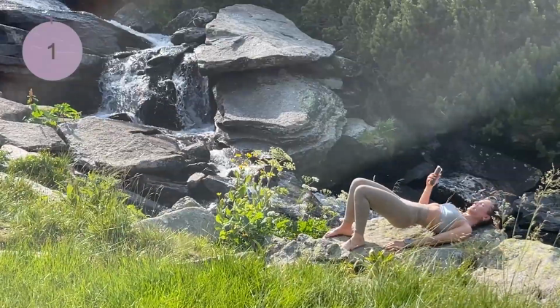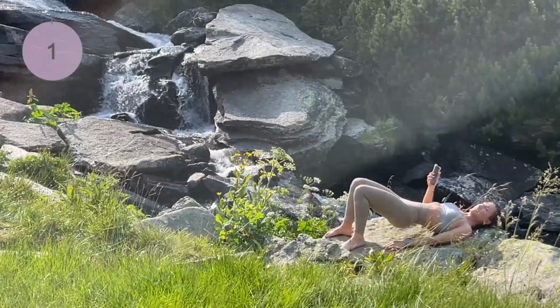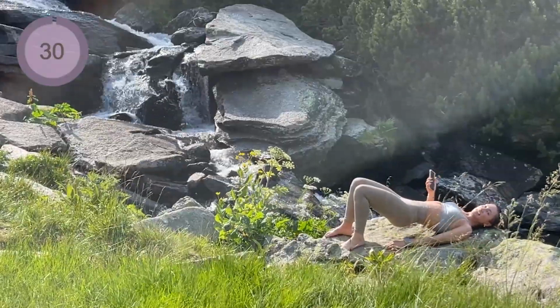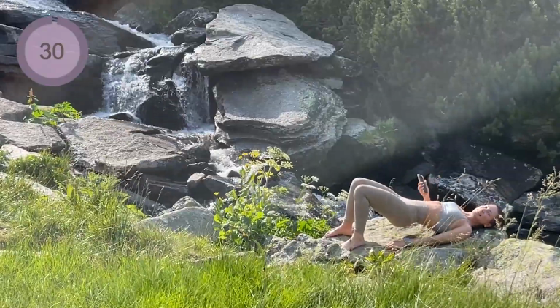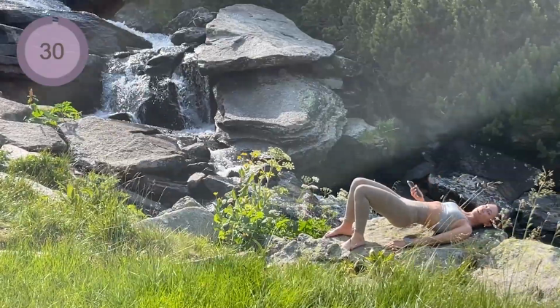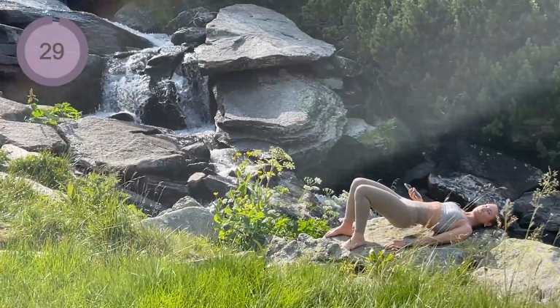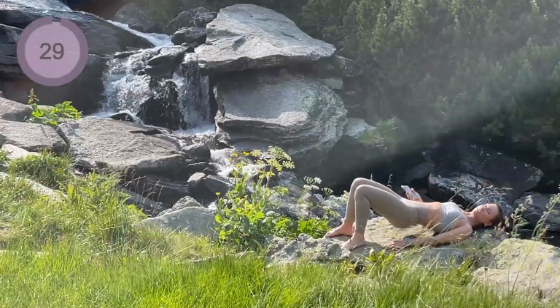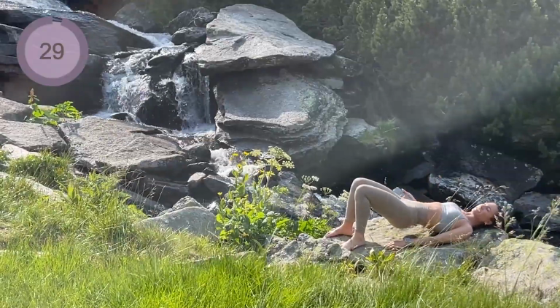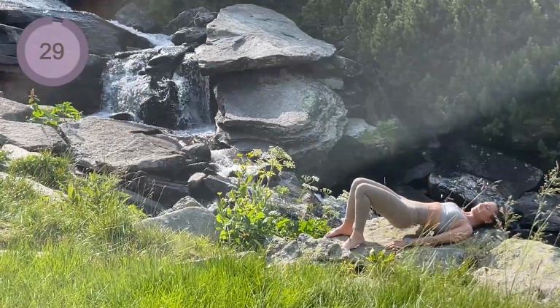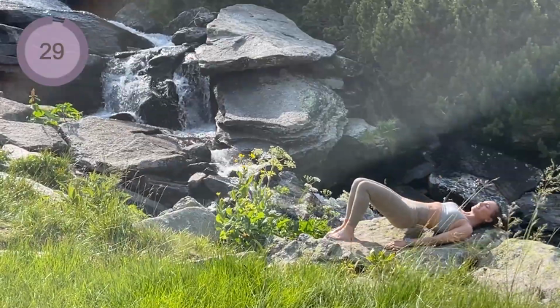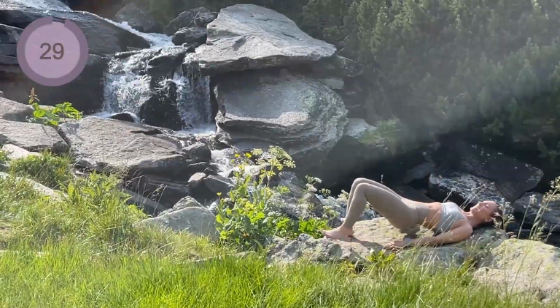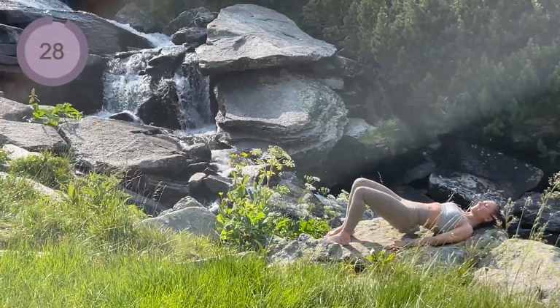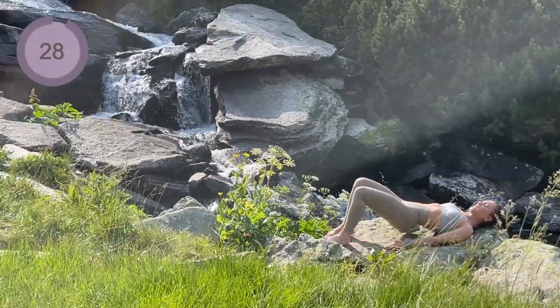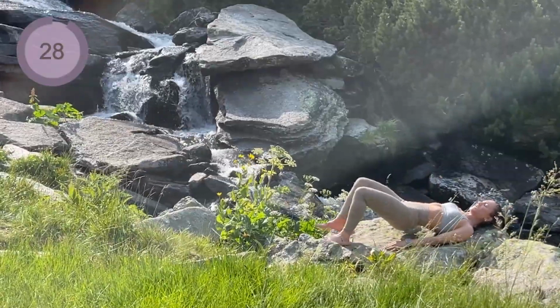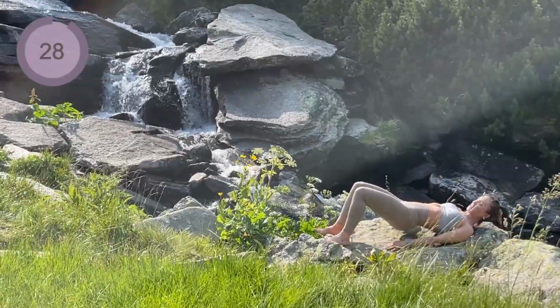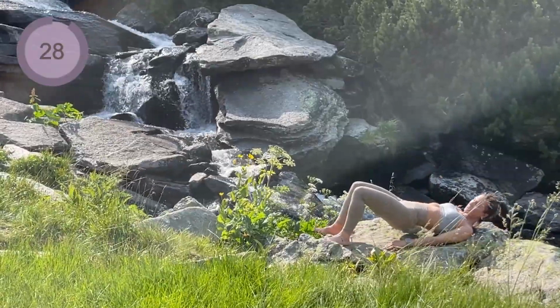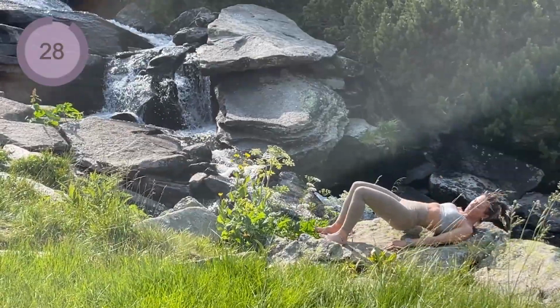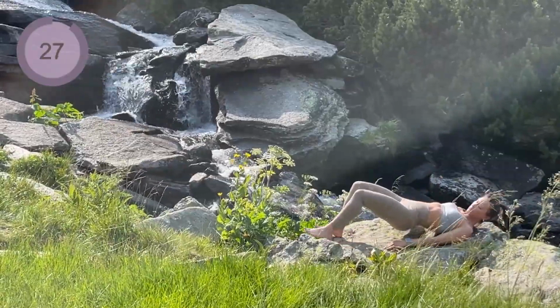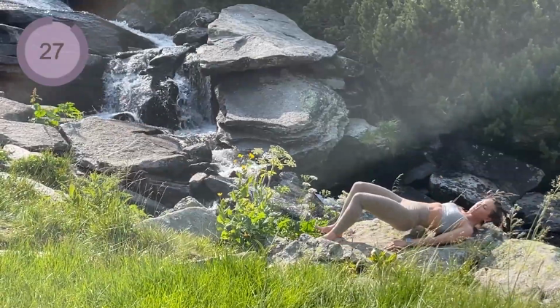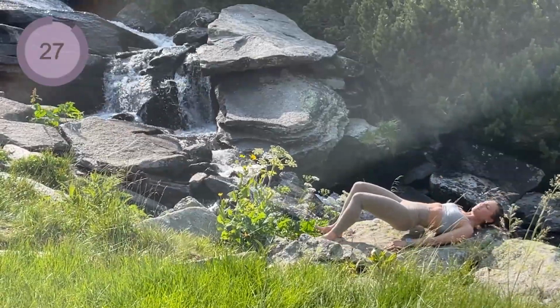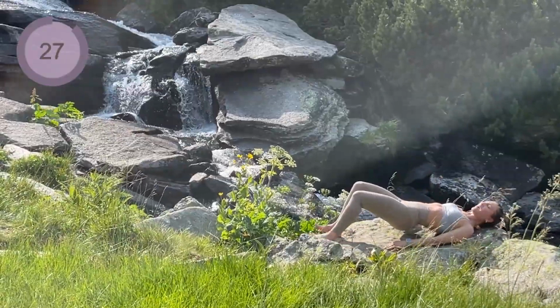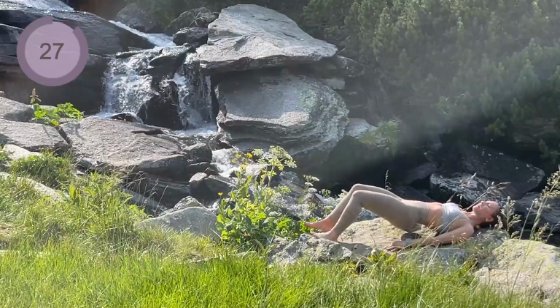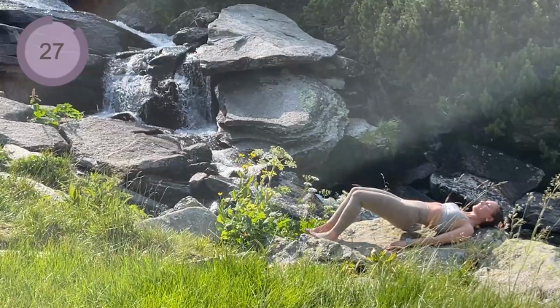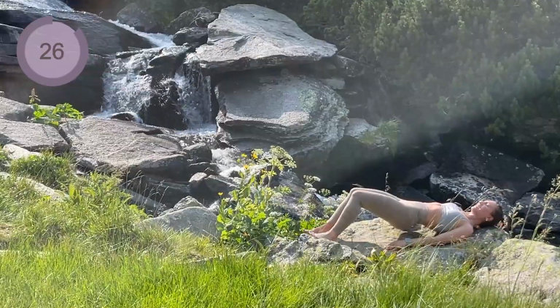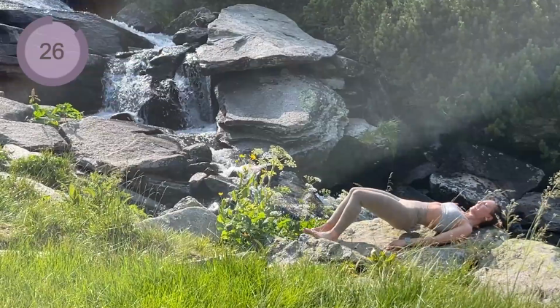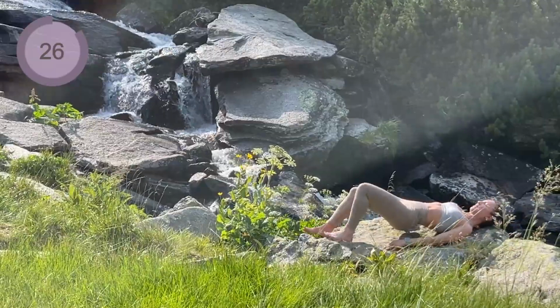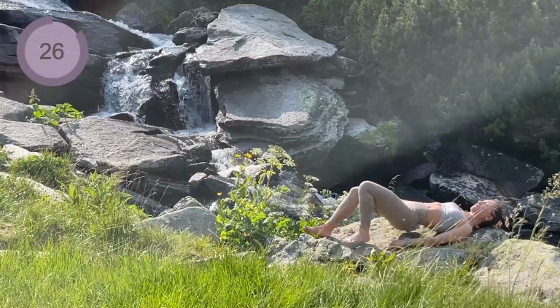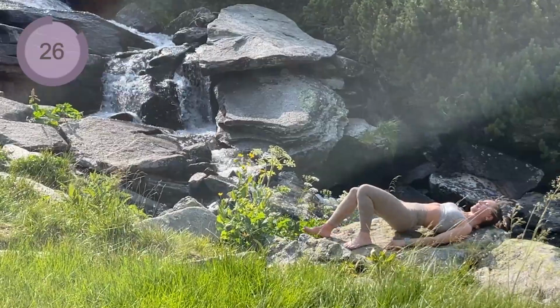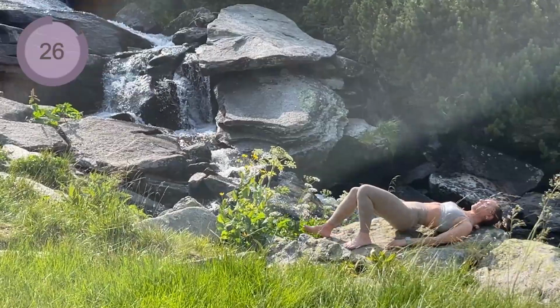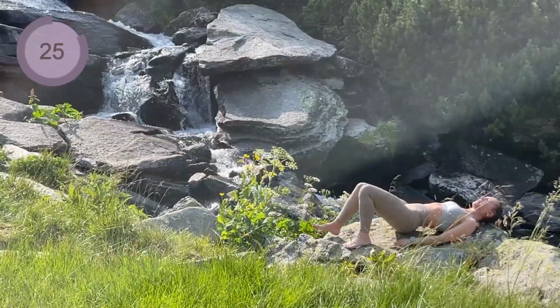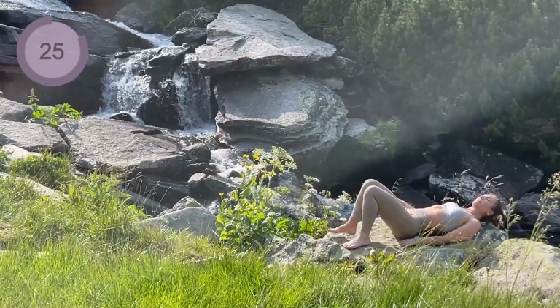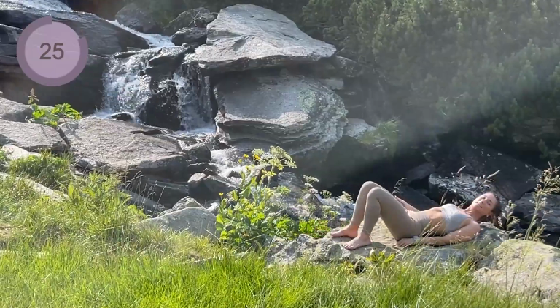Next up, I want you to dig those heels in and we are going to walk the feet out and then back in.